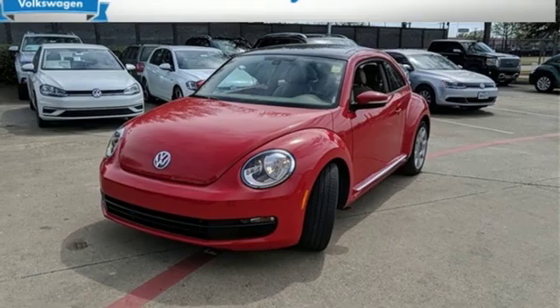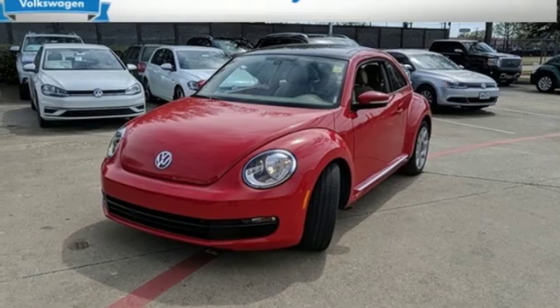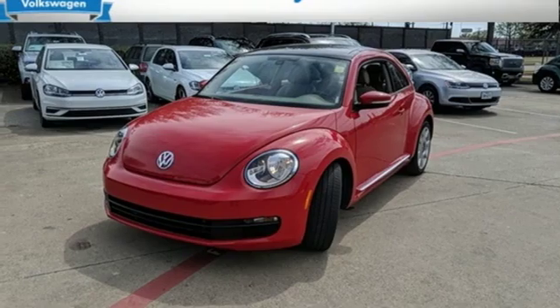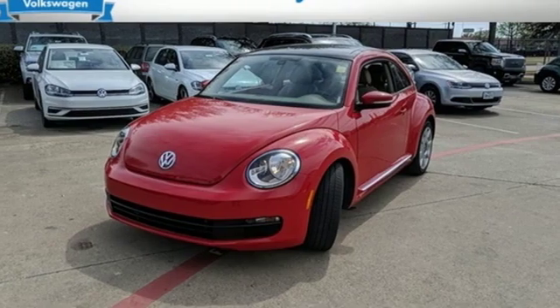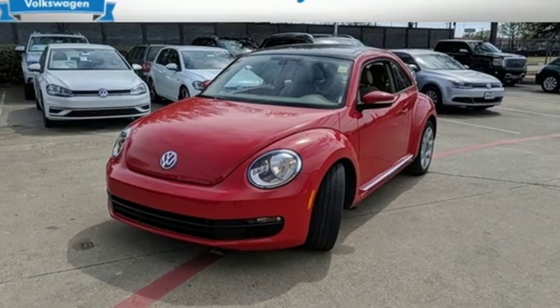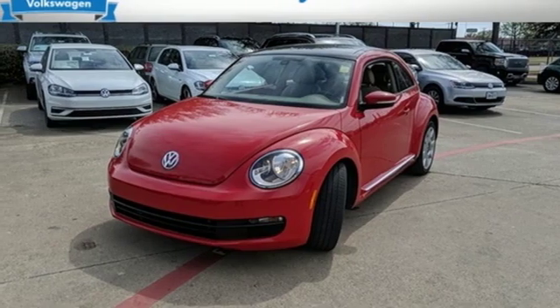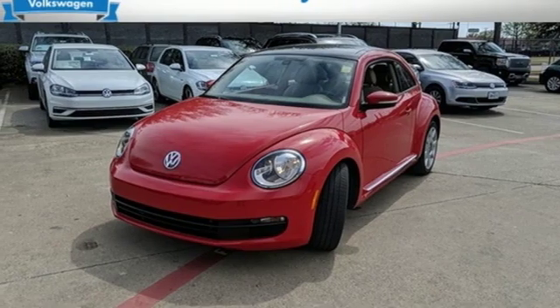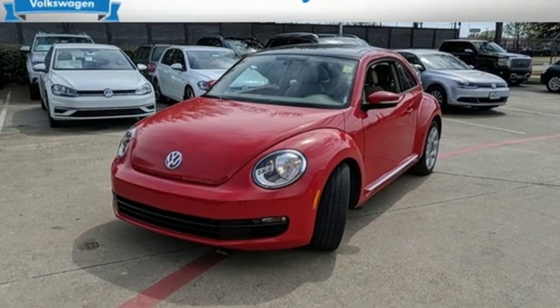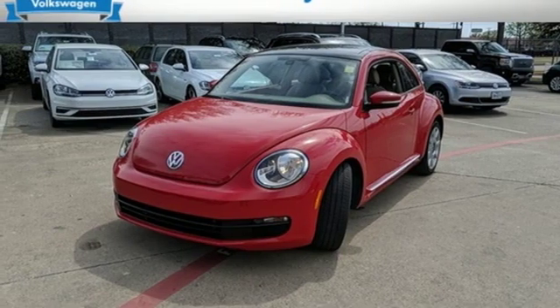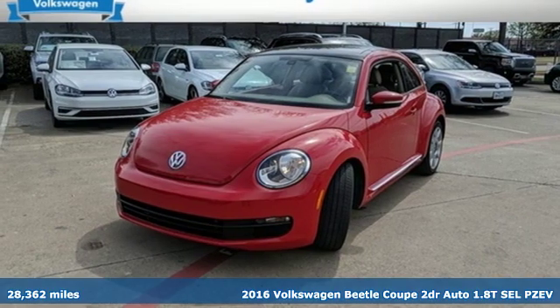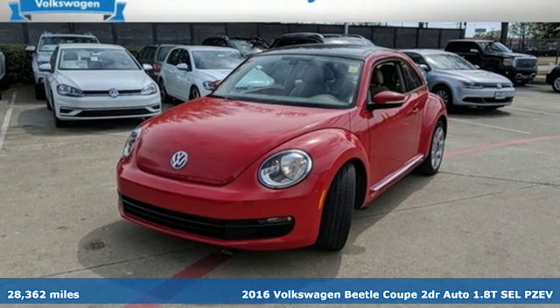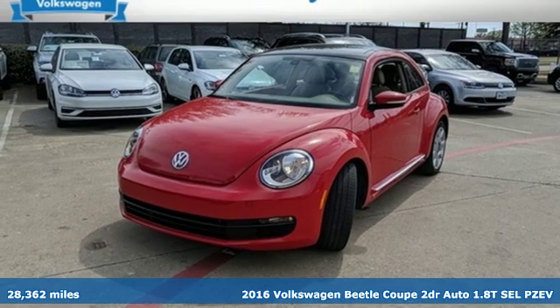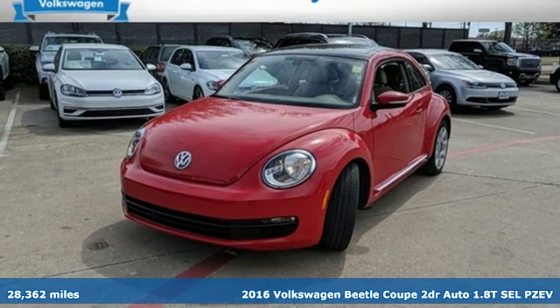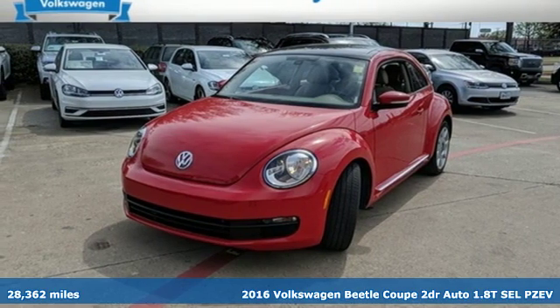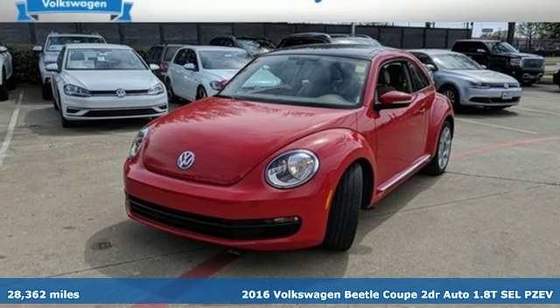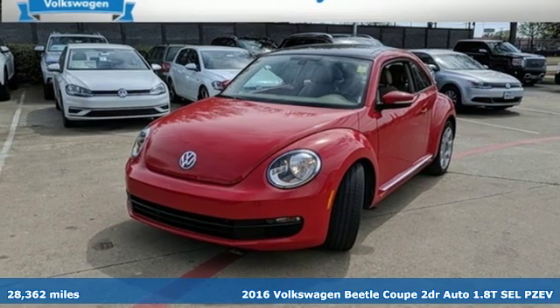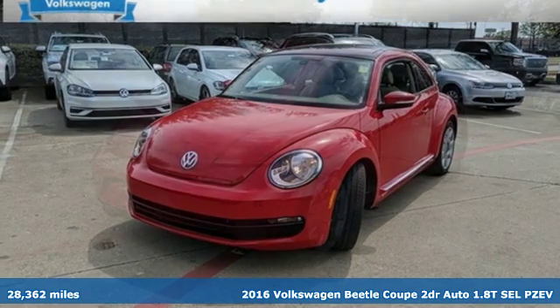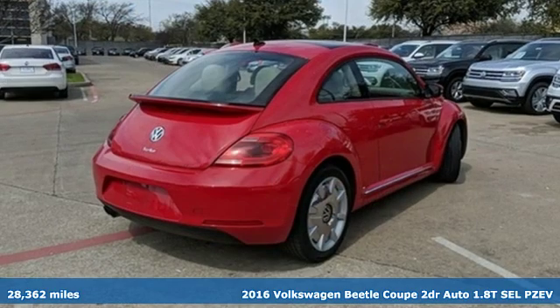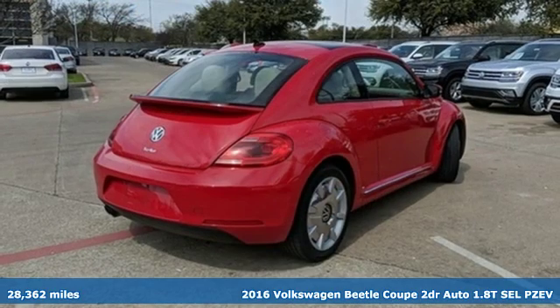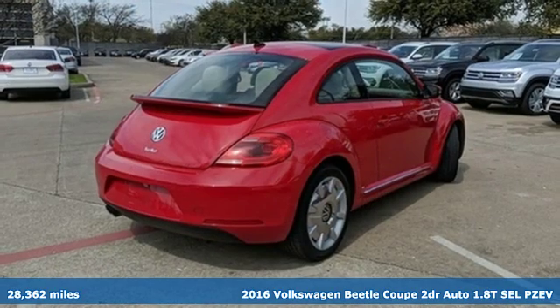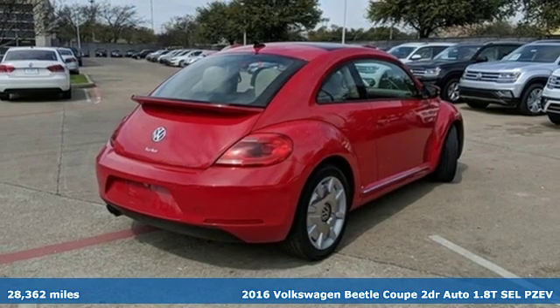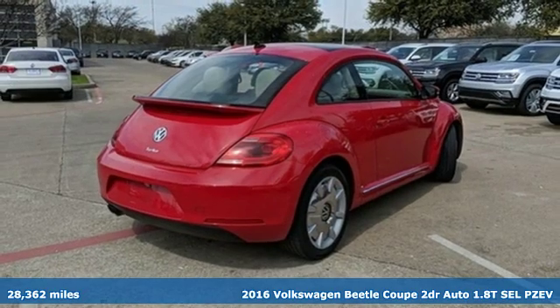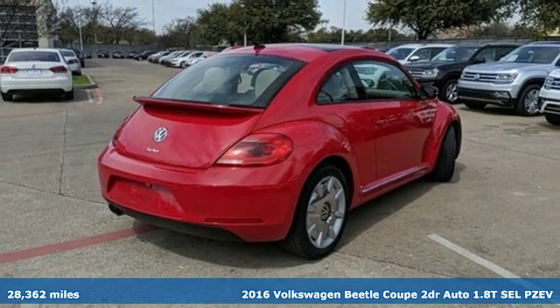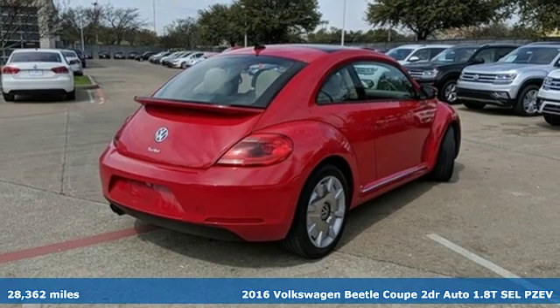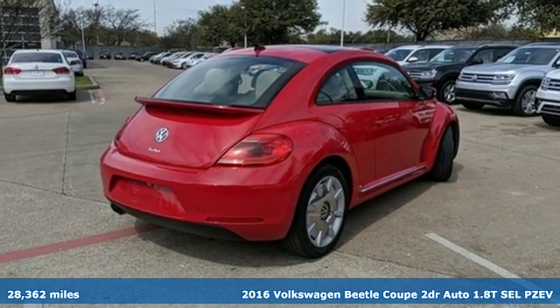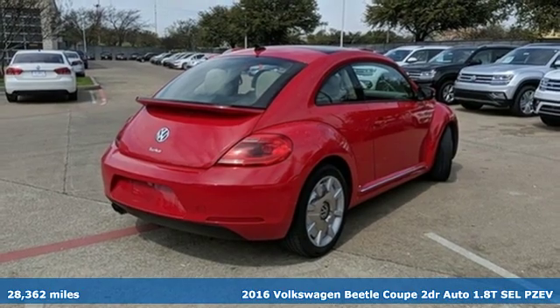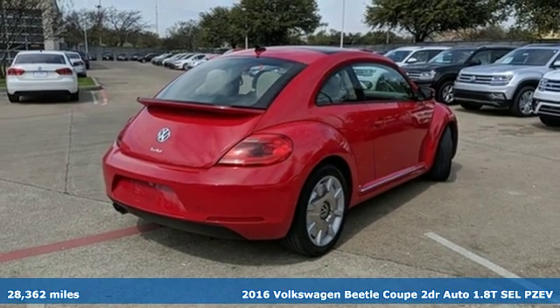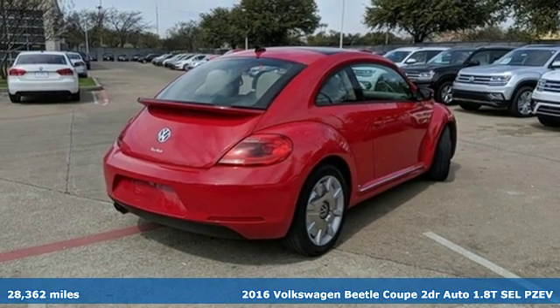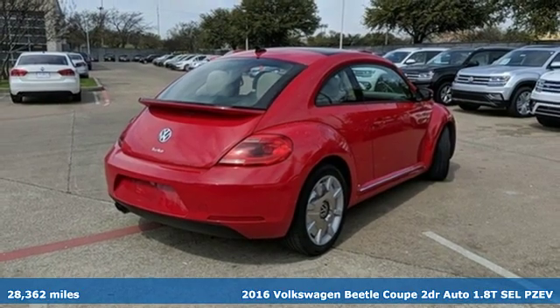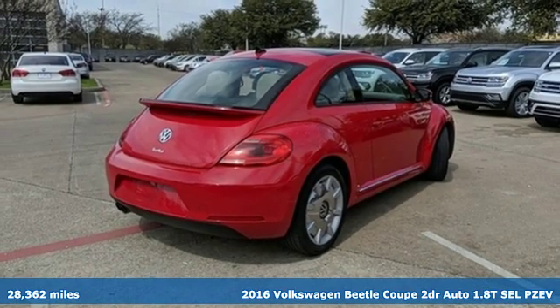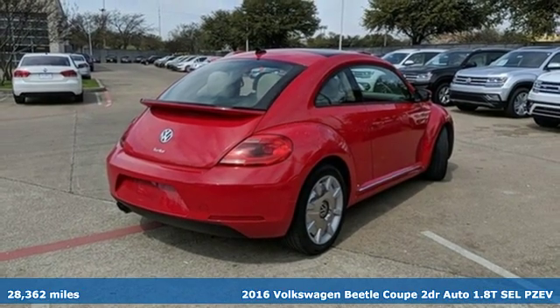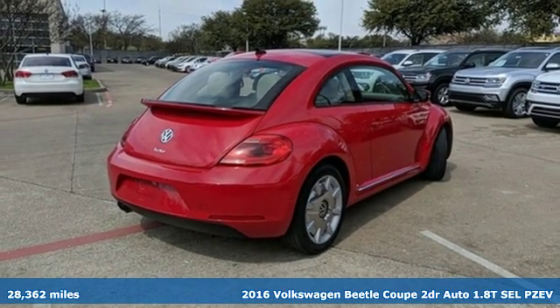It's a 2016 Volkswagen Beetle Coupe. Break the mold and outrun the crowd in this iconic Beetle.